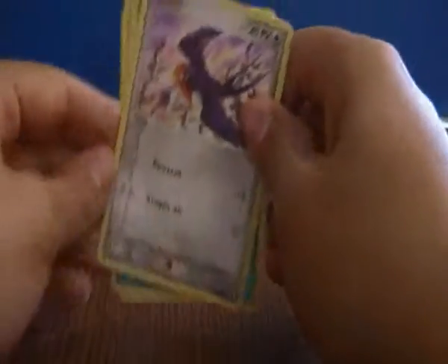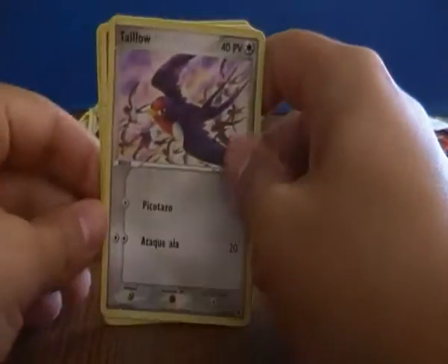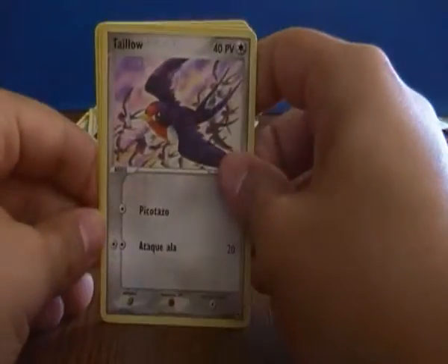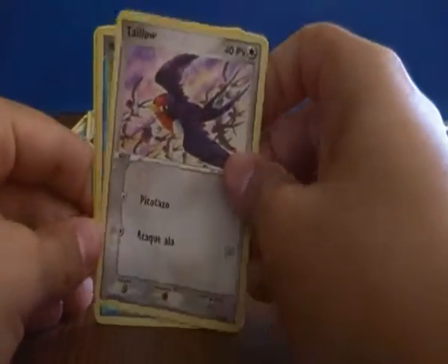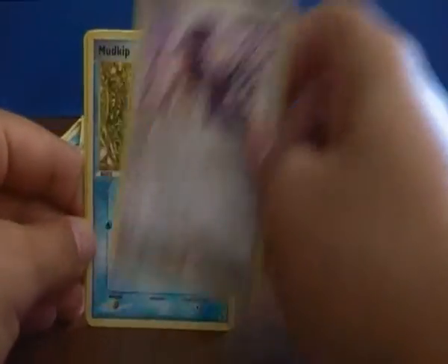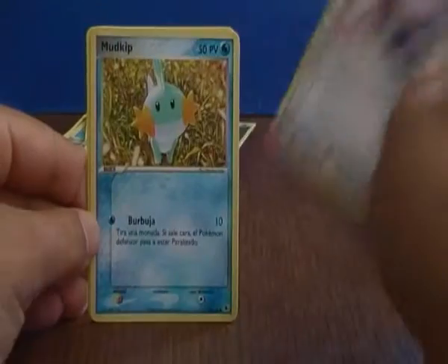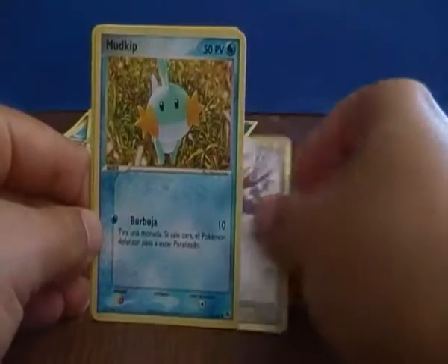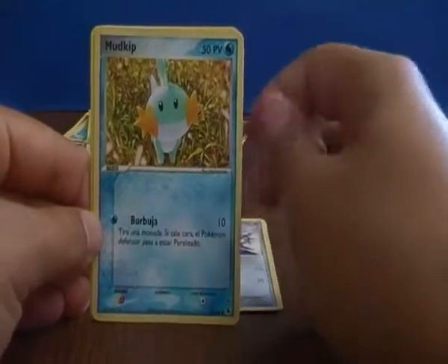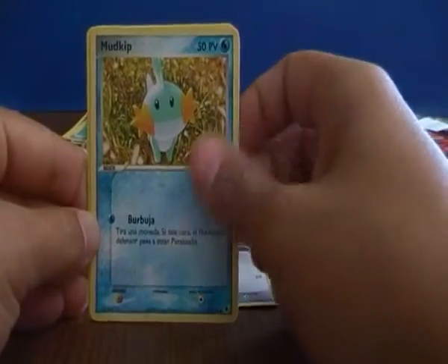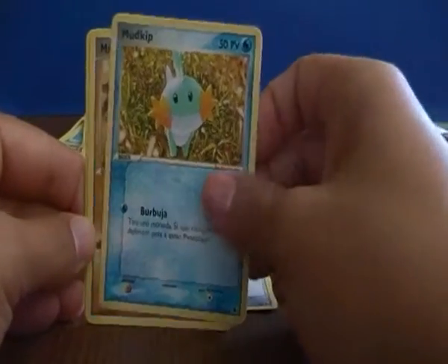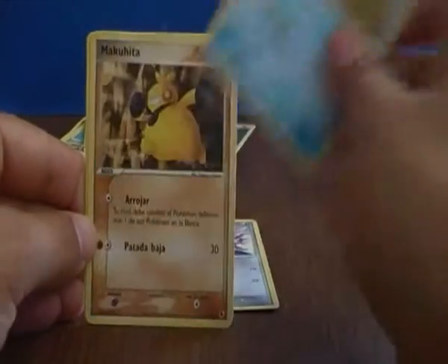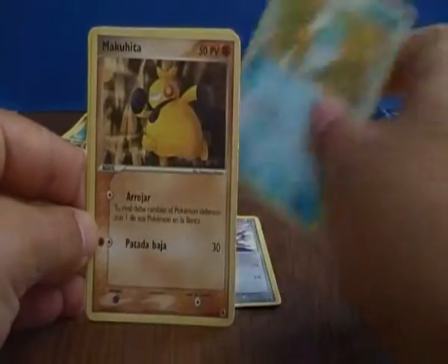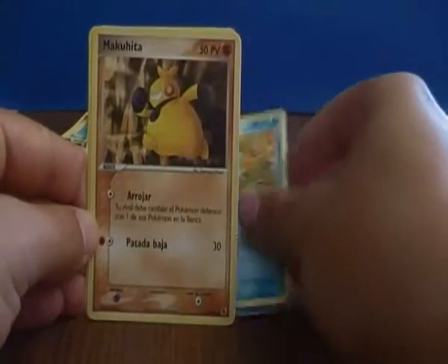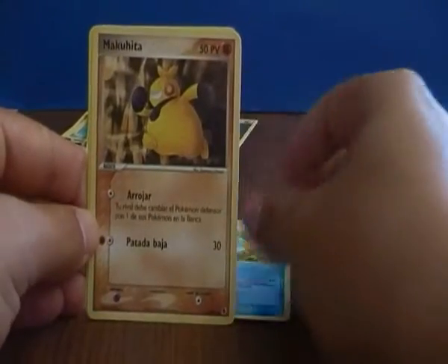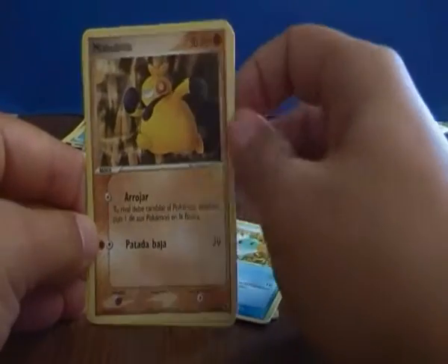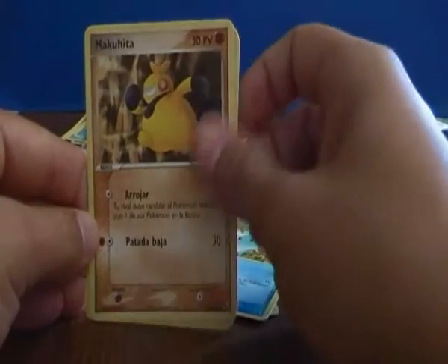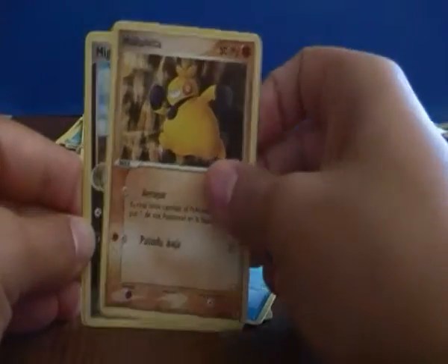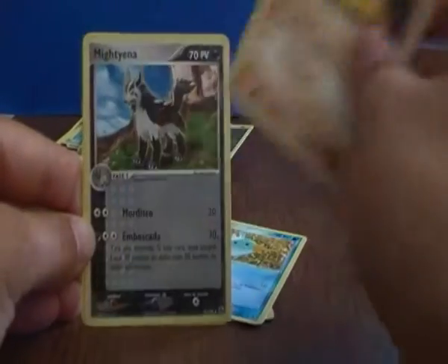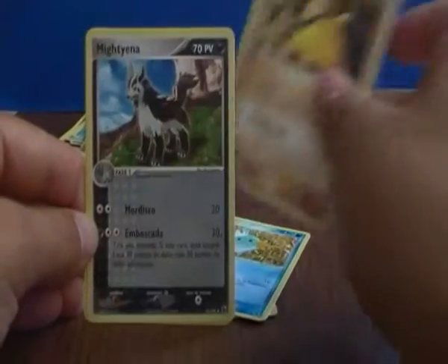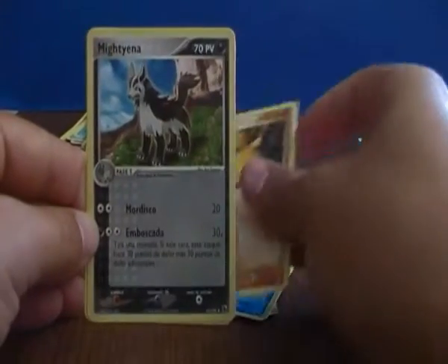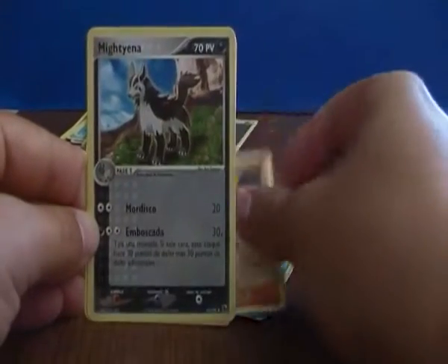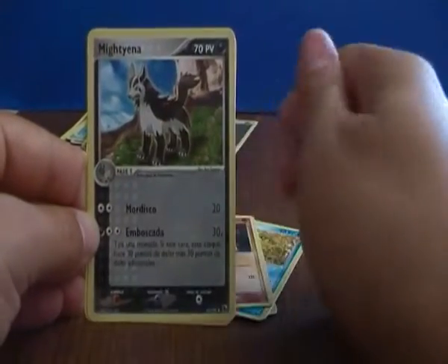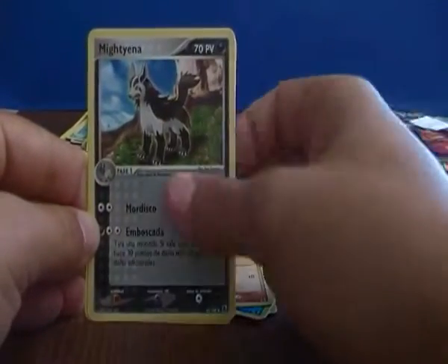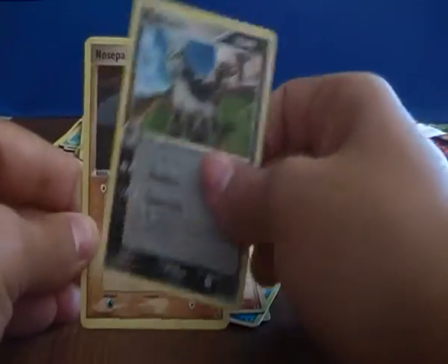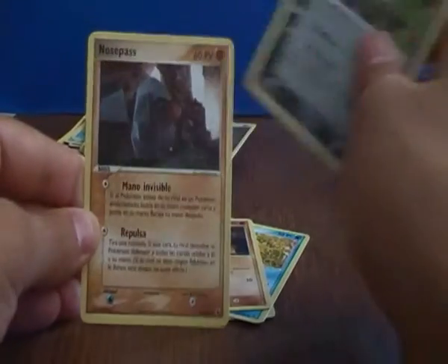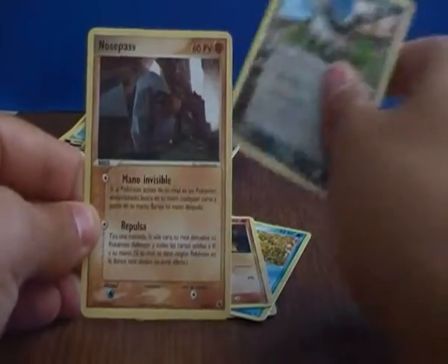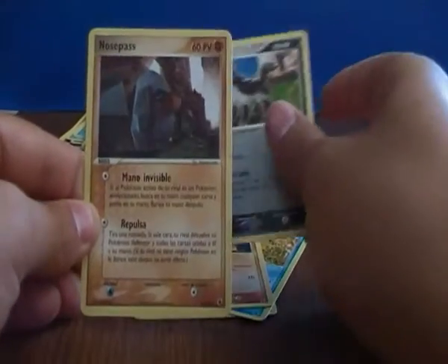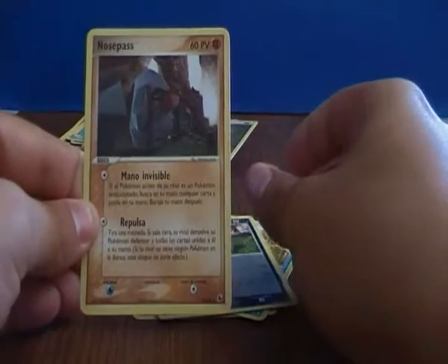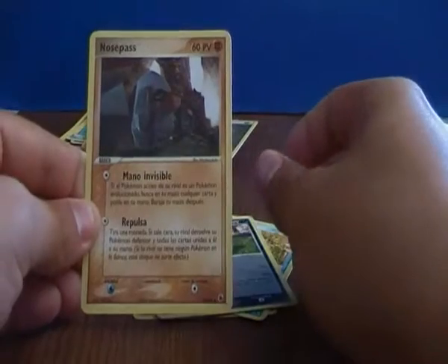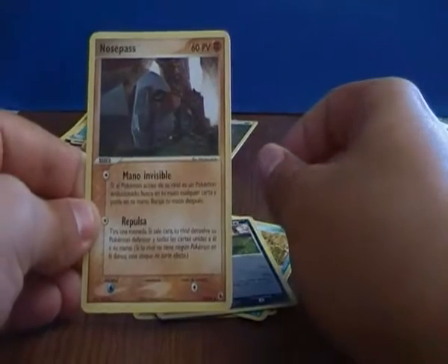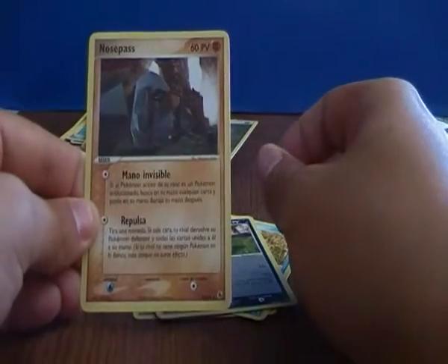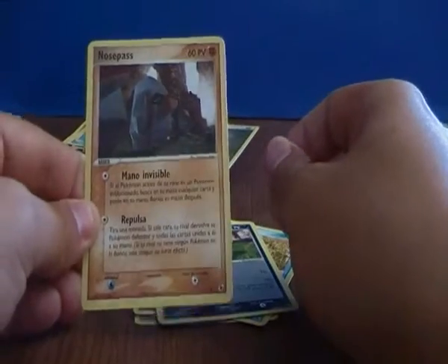We have a Taillow, Mudkip, Makuhita, Mightyena and the Nils Pass.